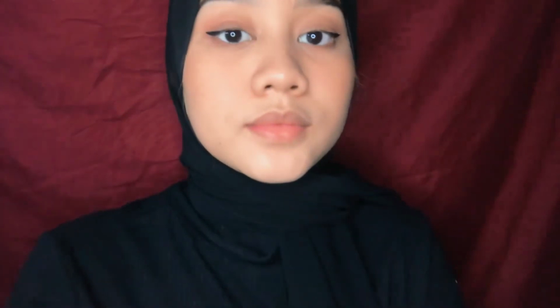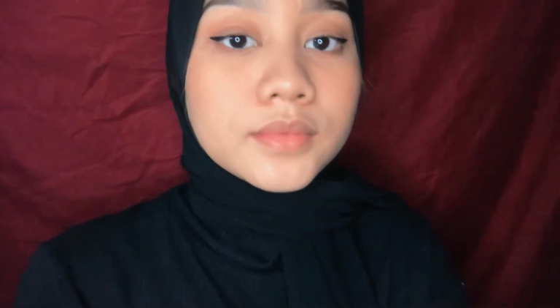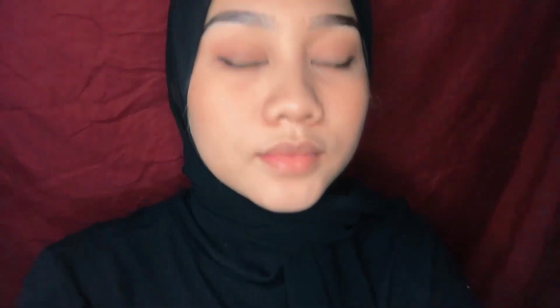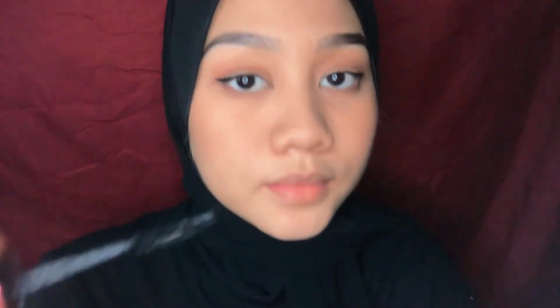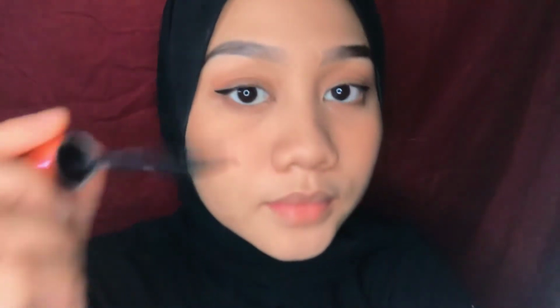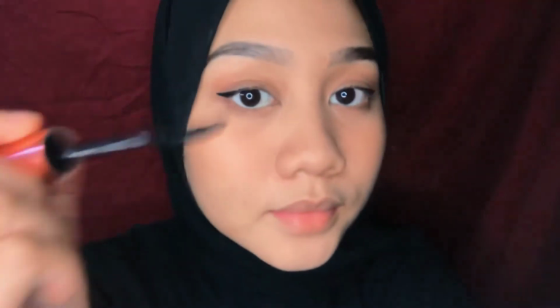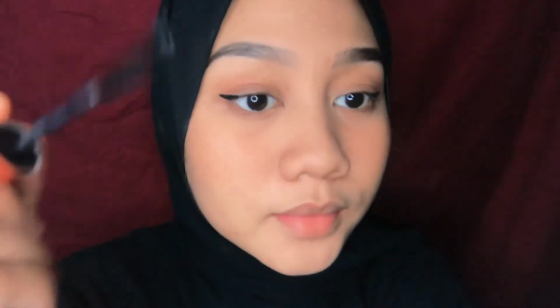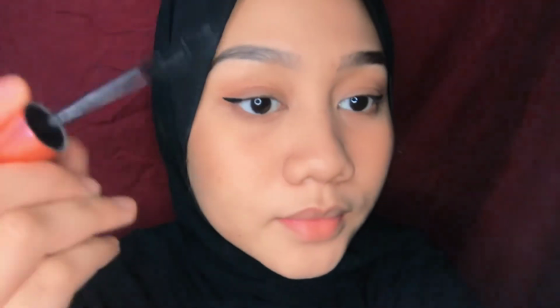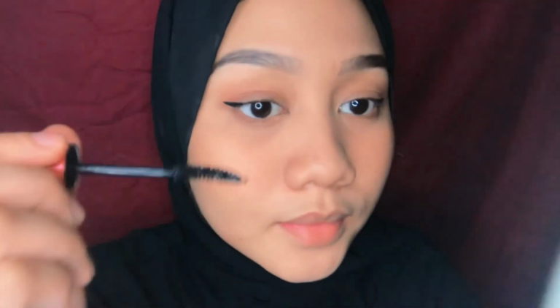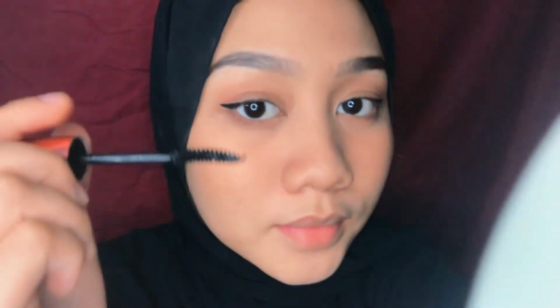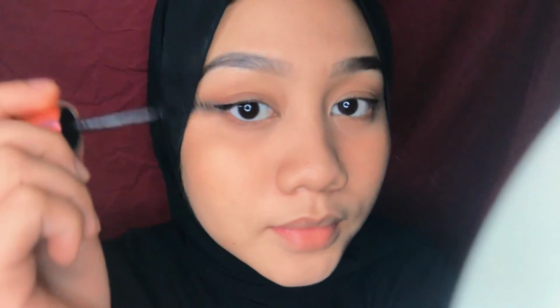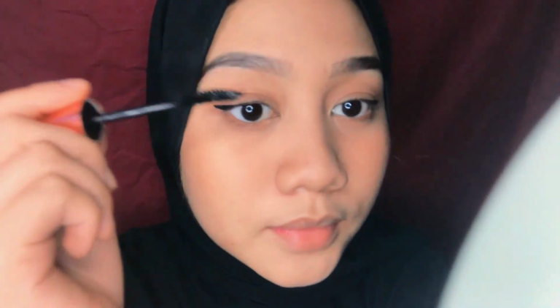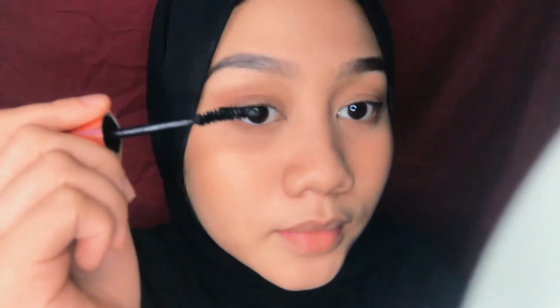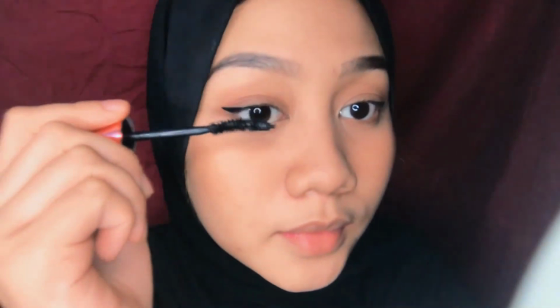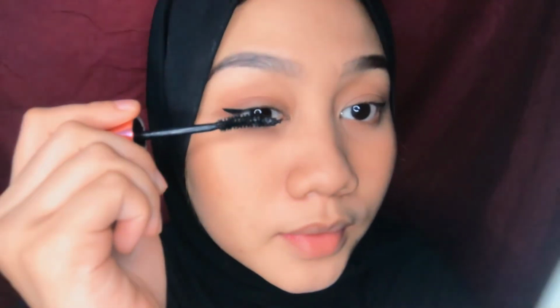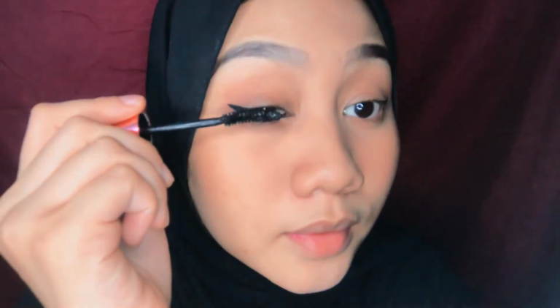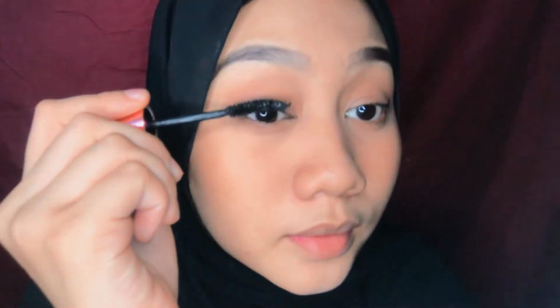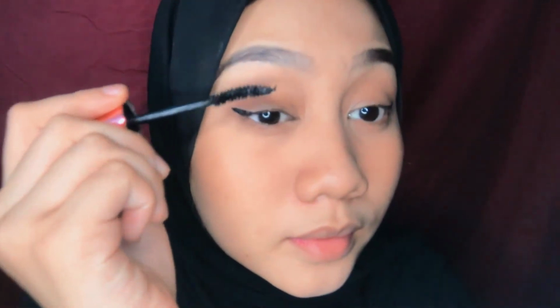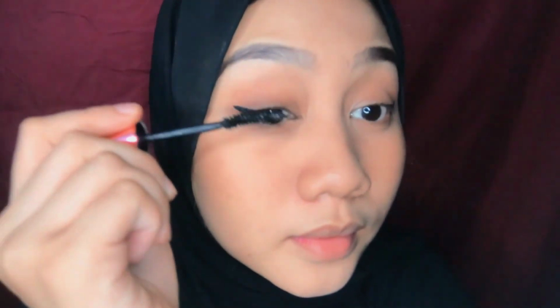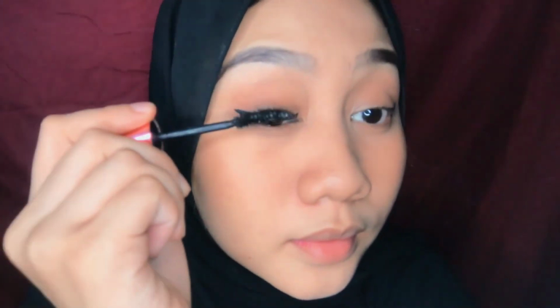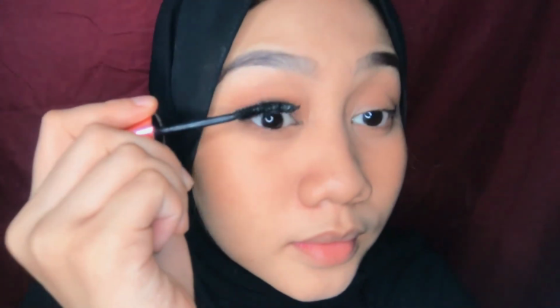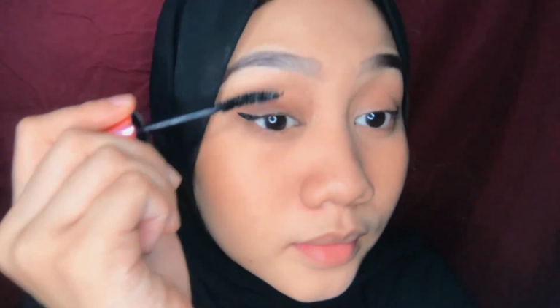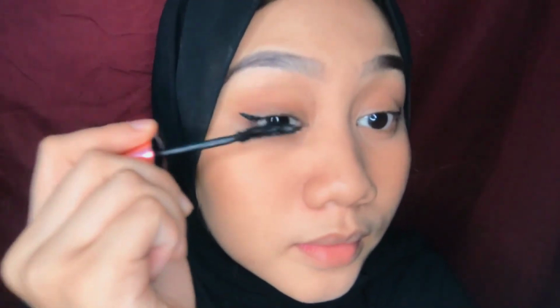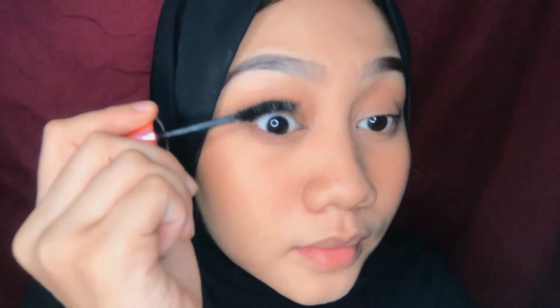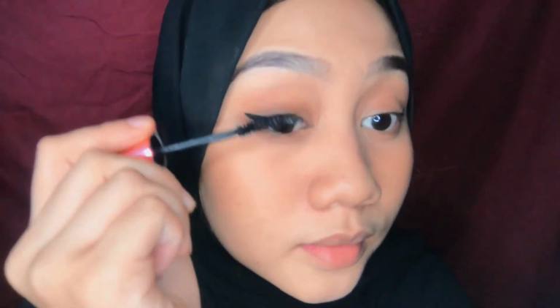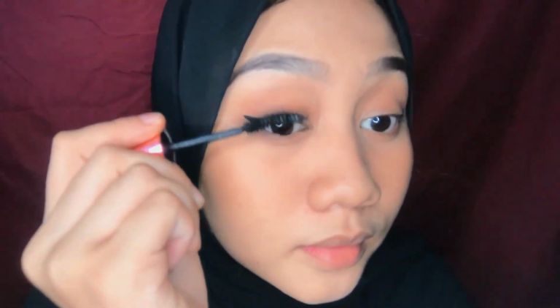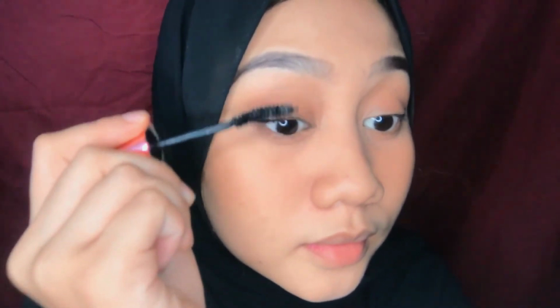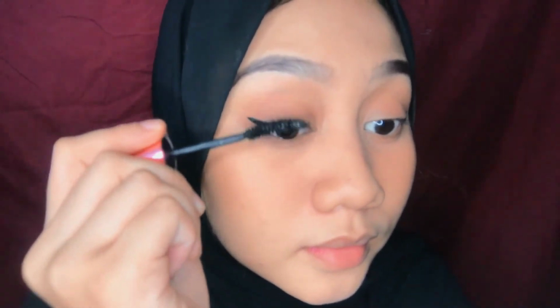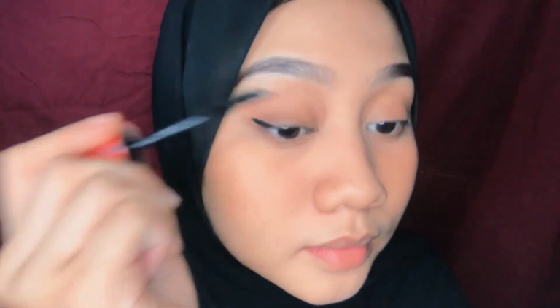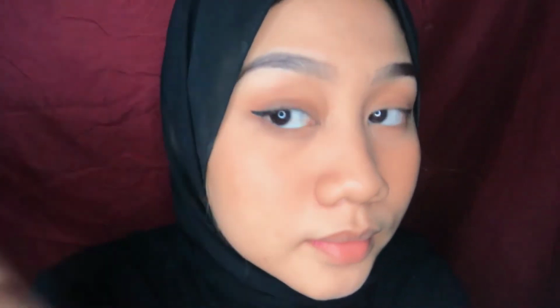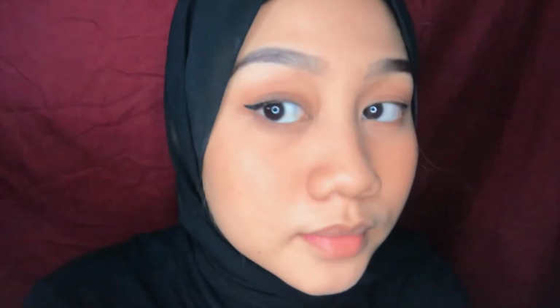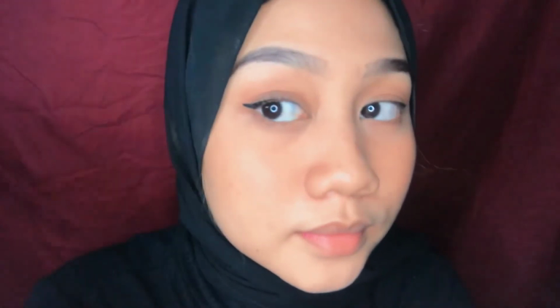Mascara — this is my favorite part. I apply many layers of mascara.